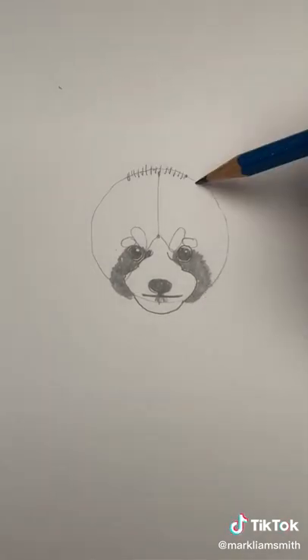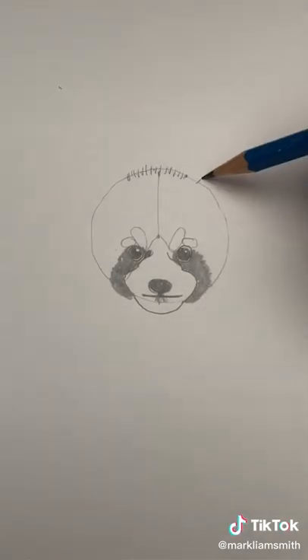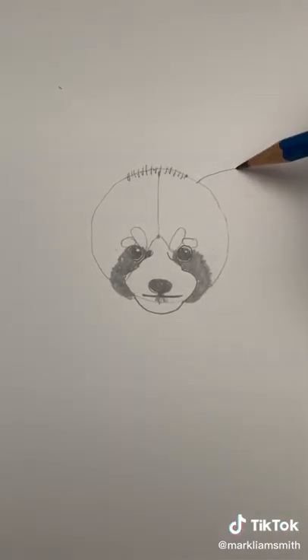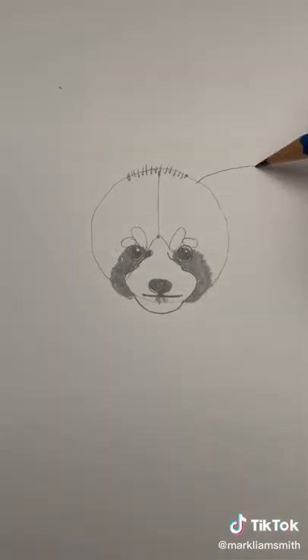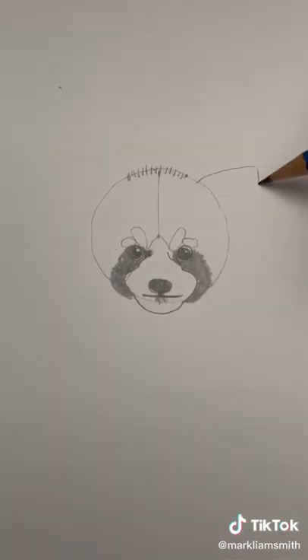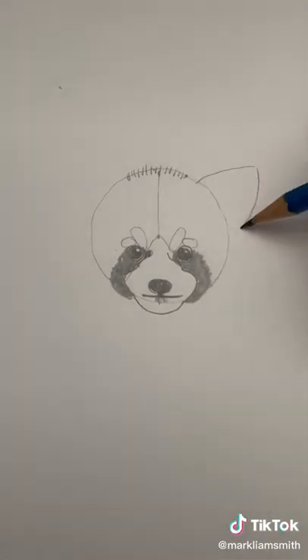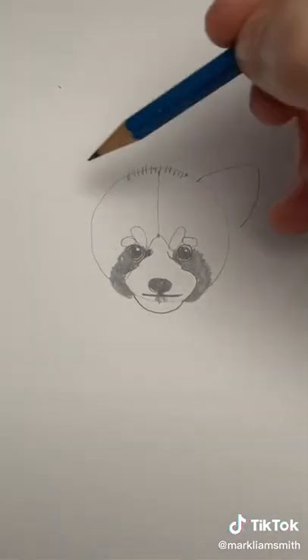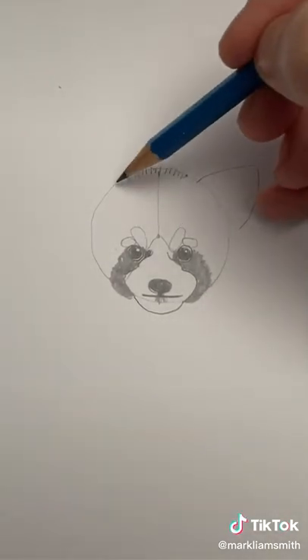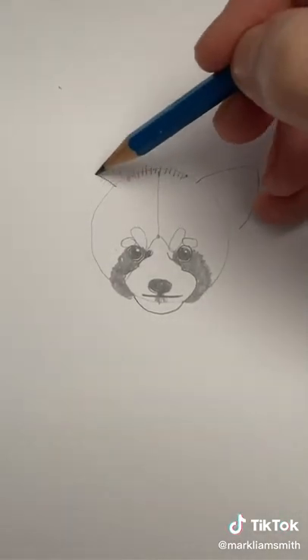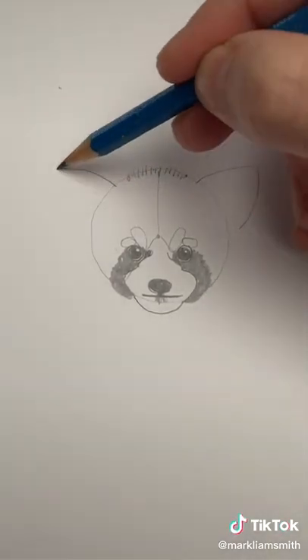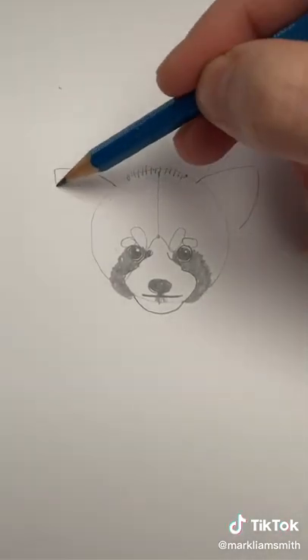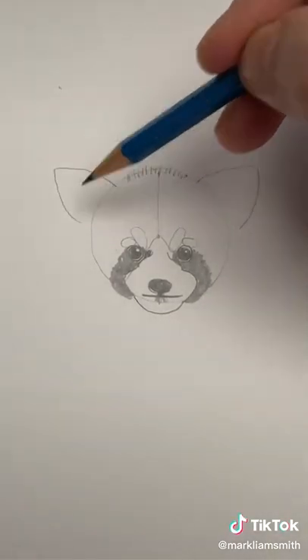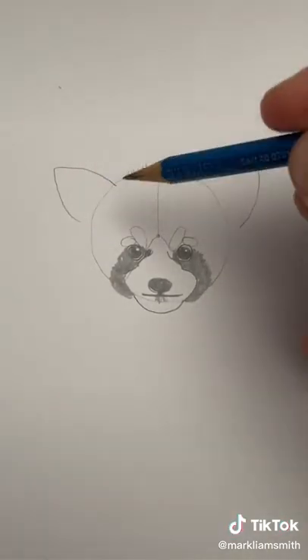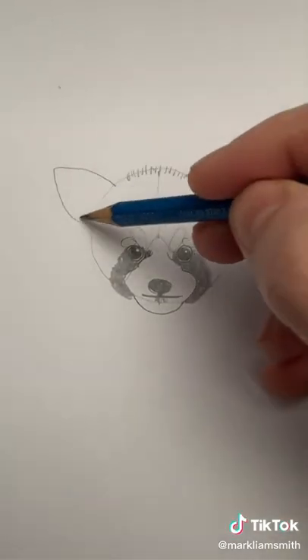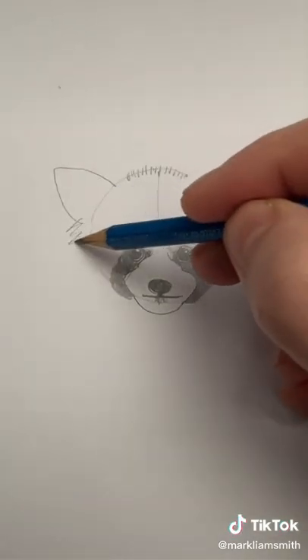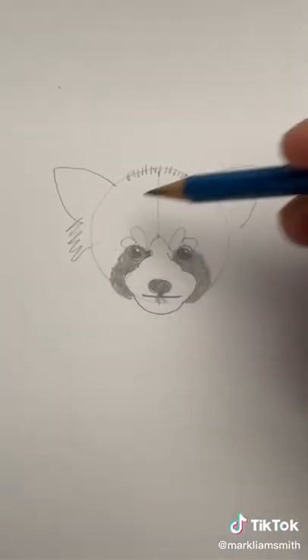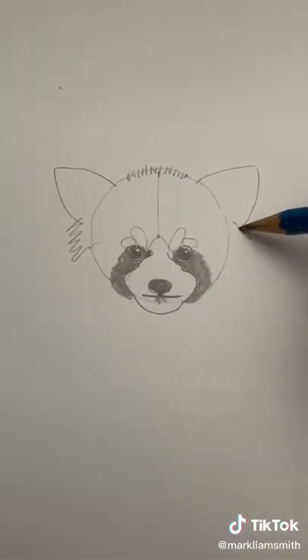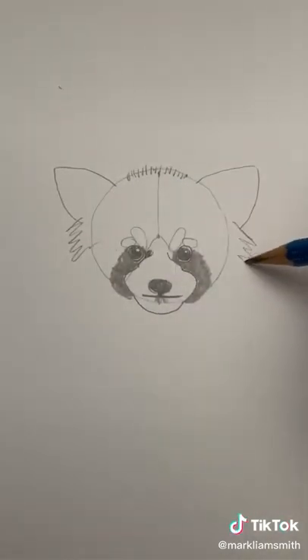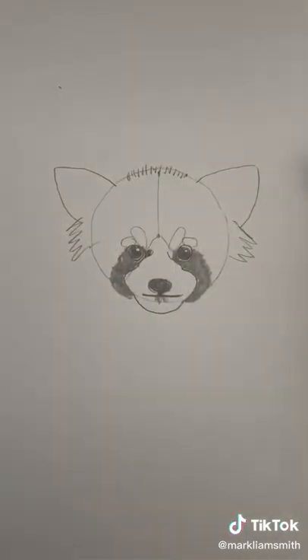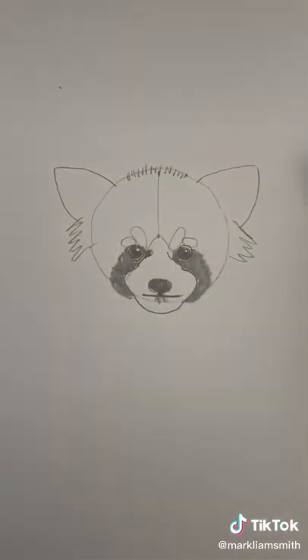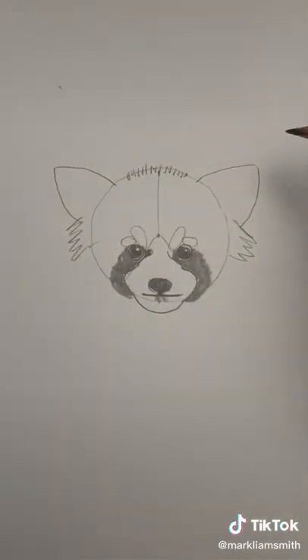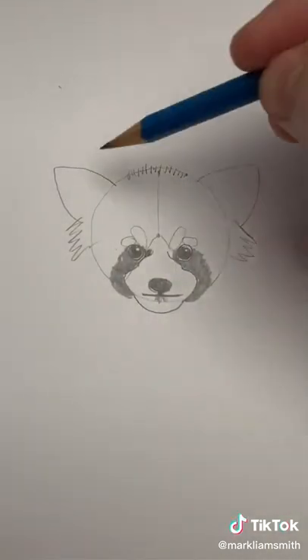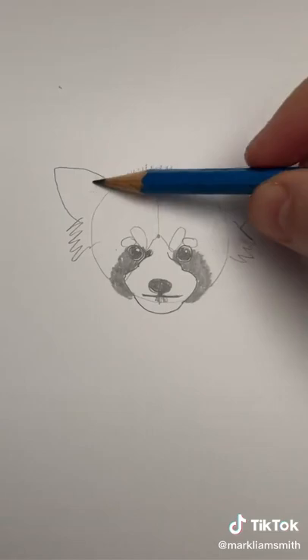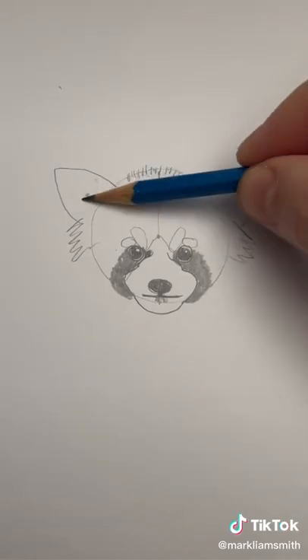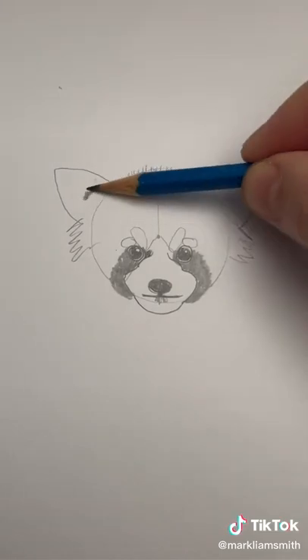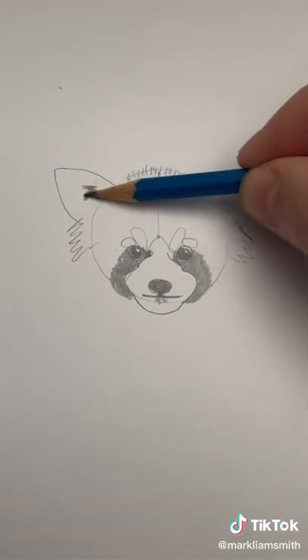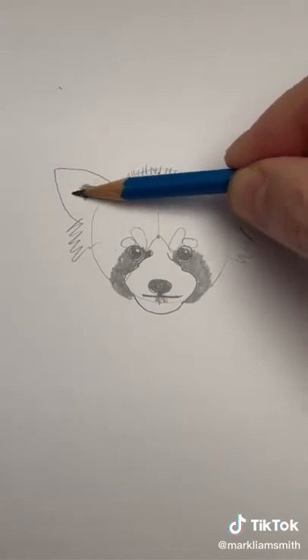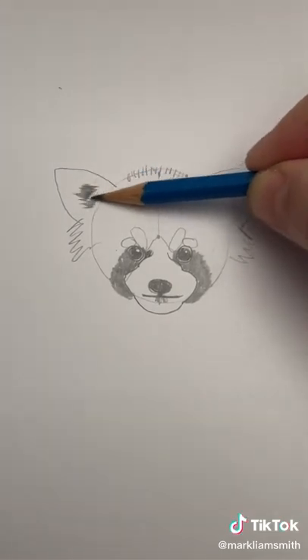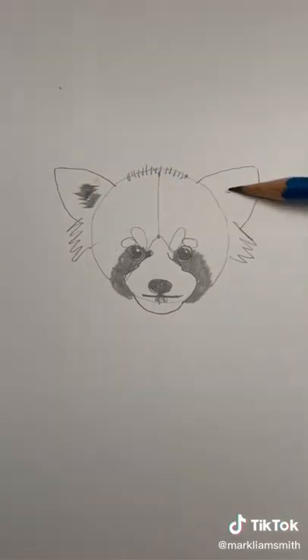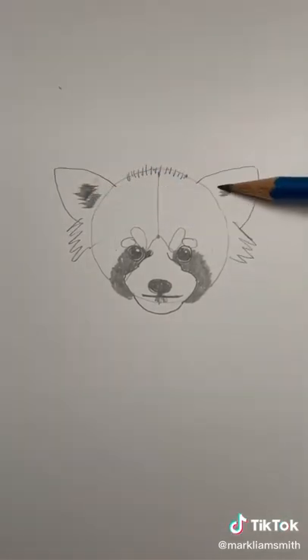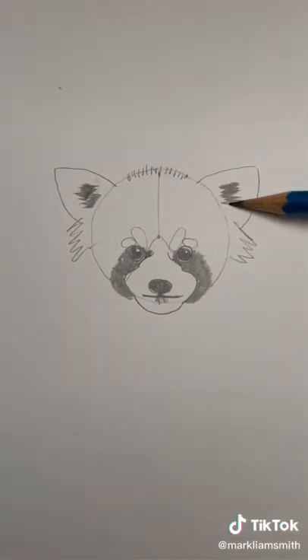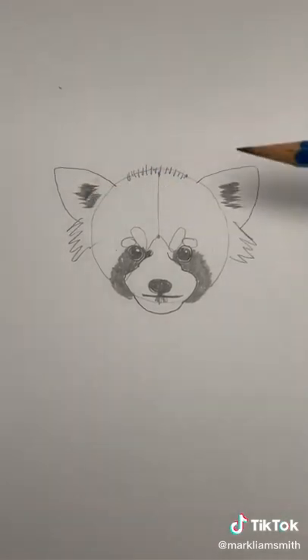The ears are basically triangle shapes — they're fairly large. Color in the middle of those ears and add some hair.